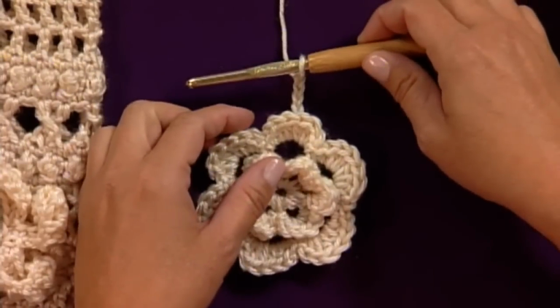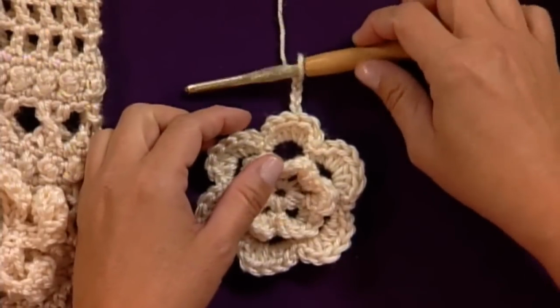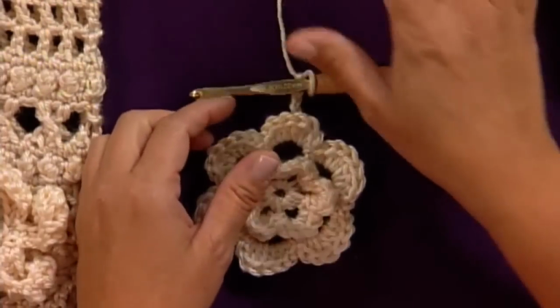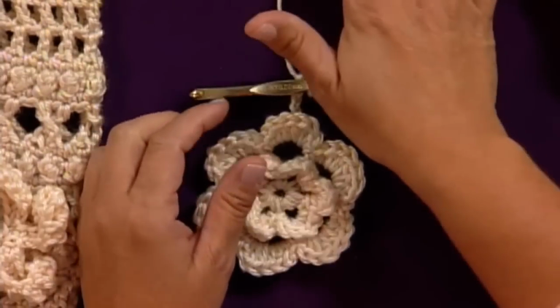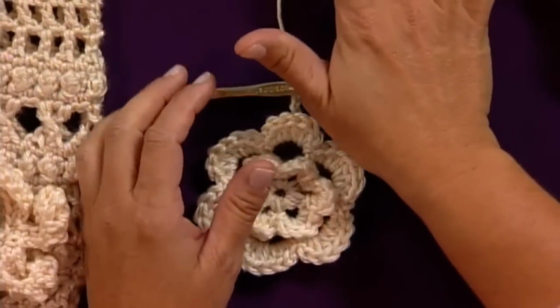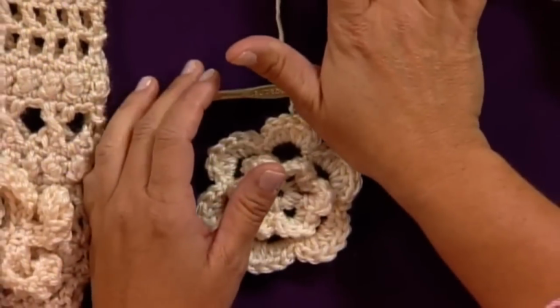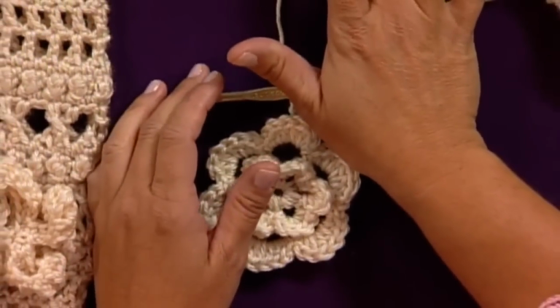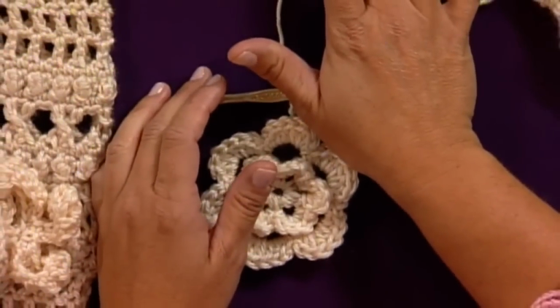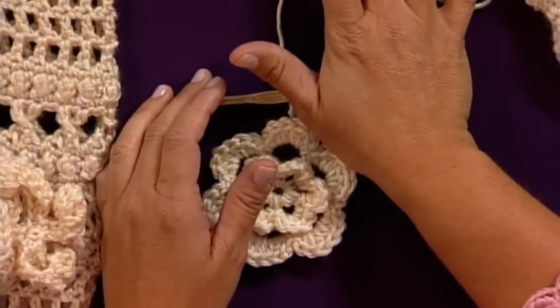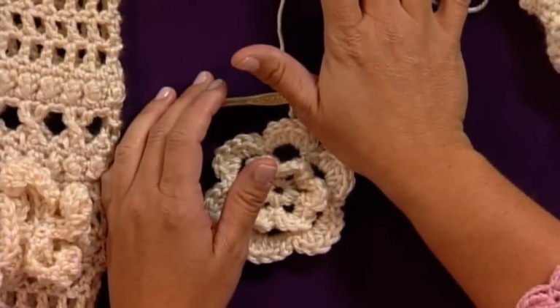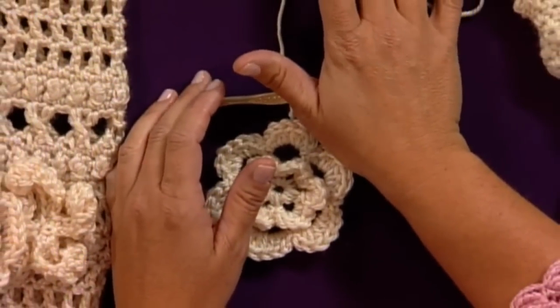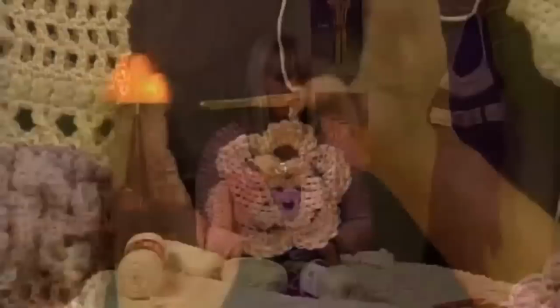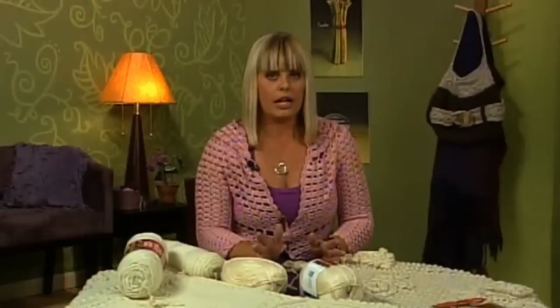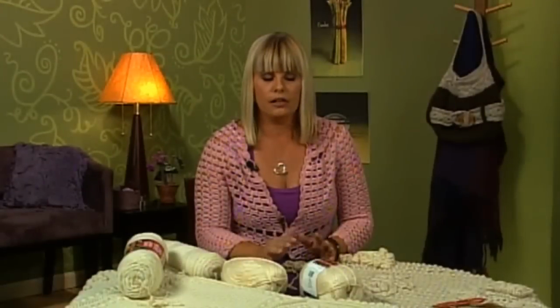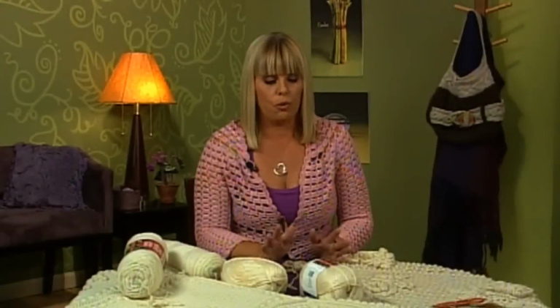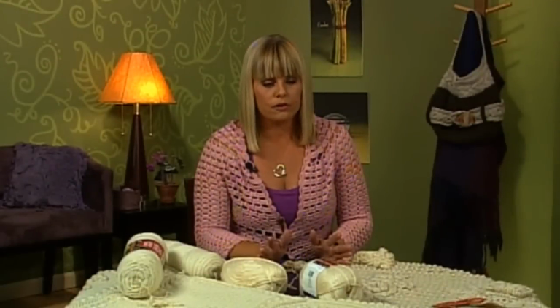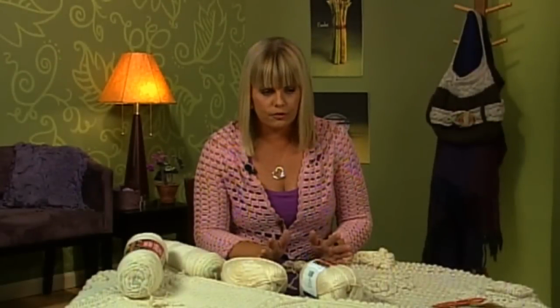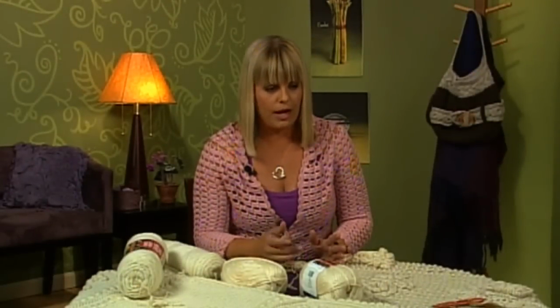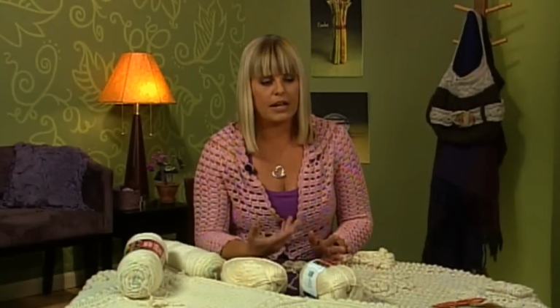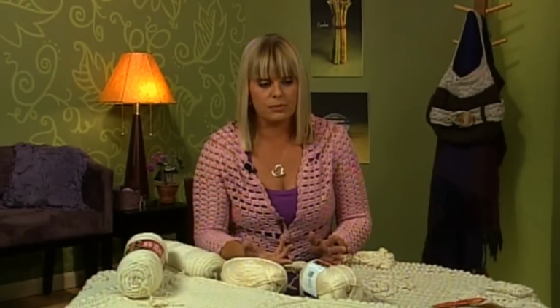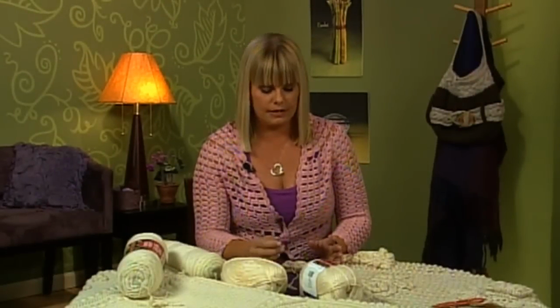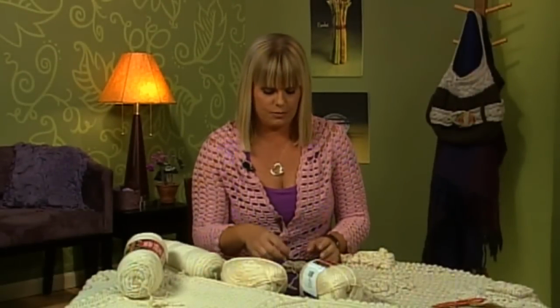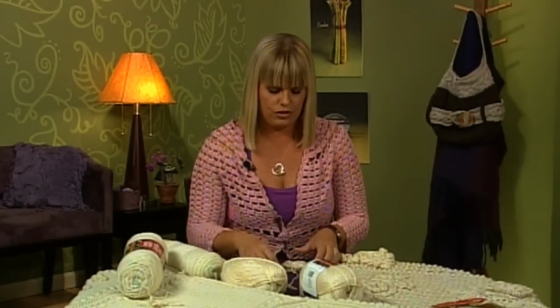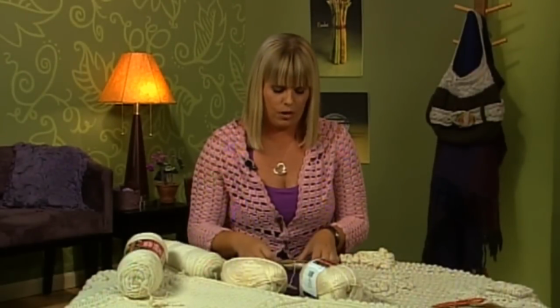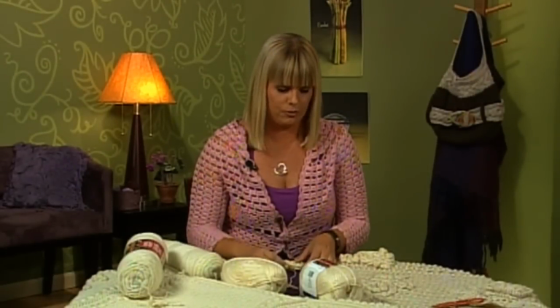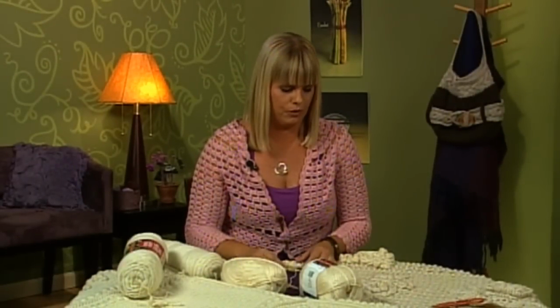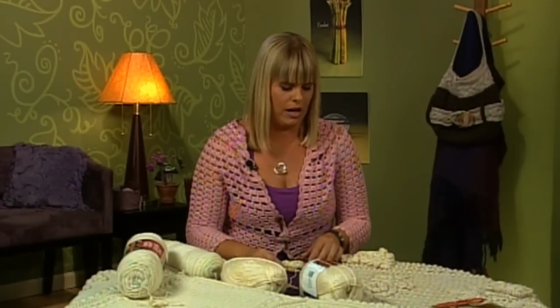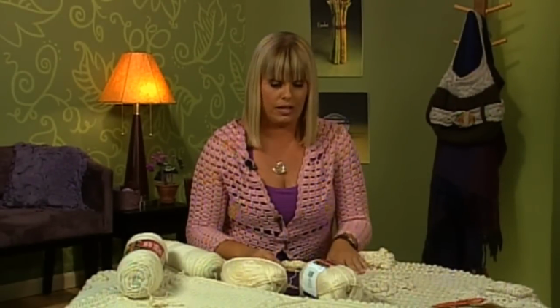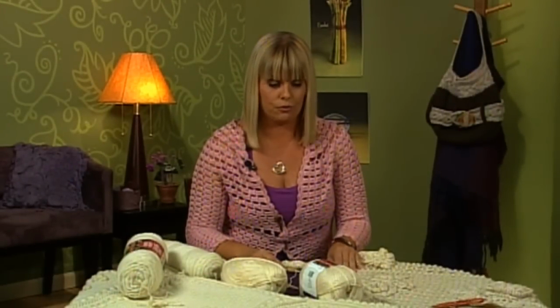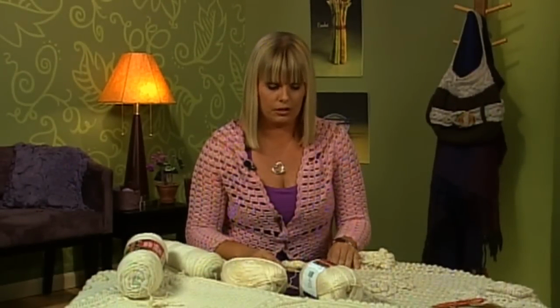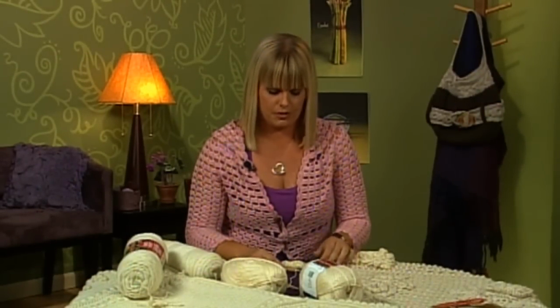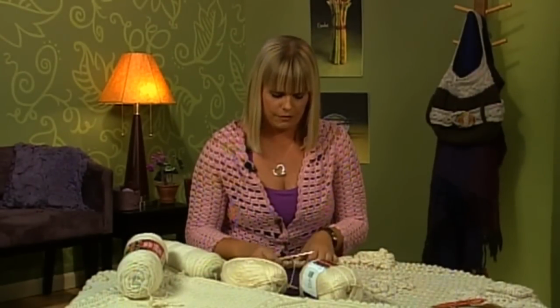This yarn is a medium weight acrylic yarn, which again is wonderful for afghans because it's machine washable and dryable, and it's really soft.